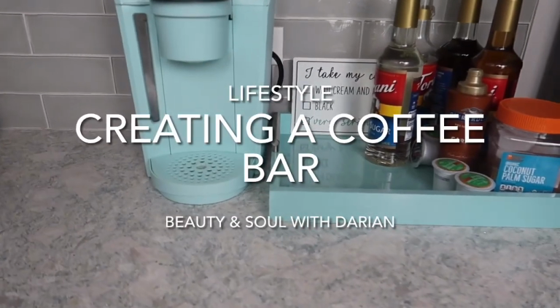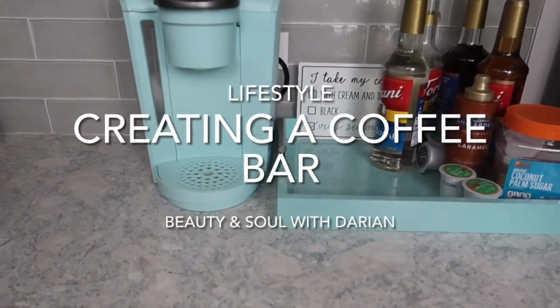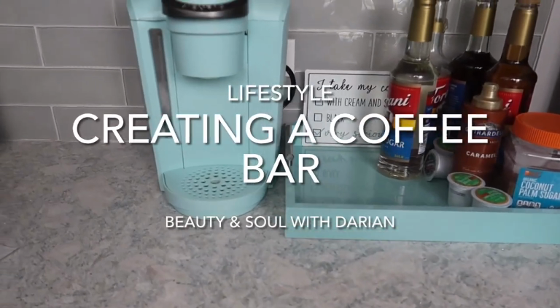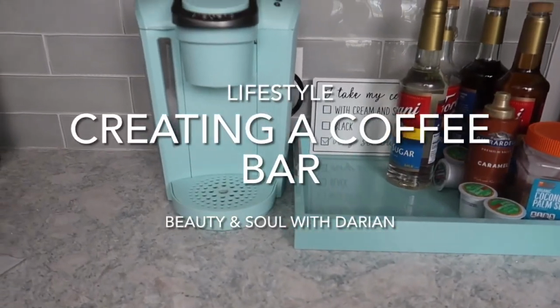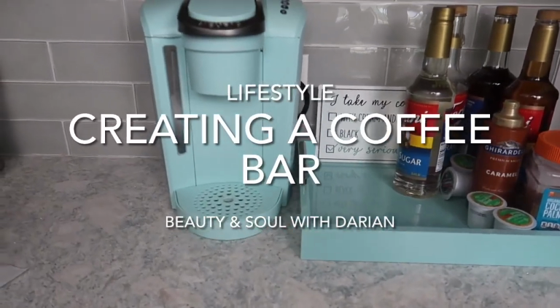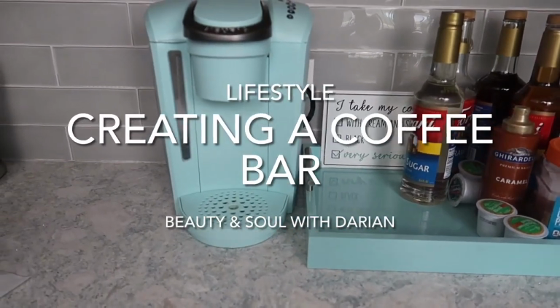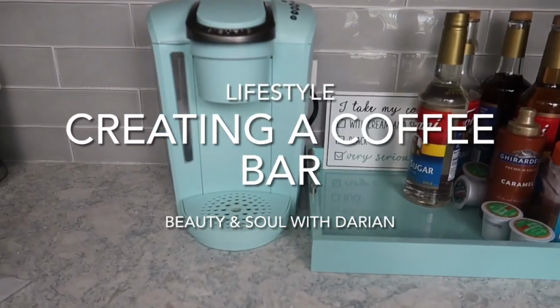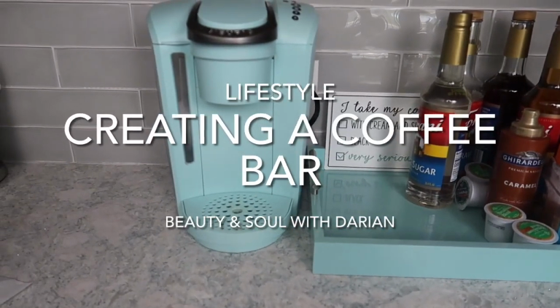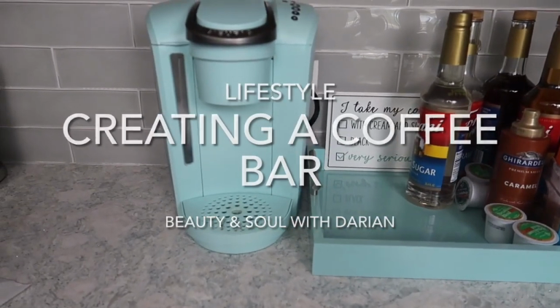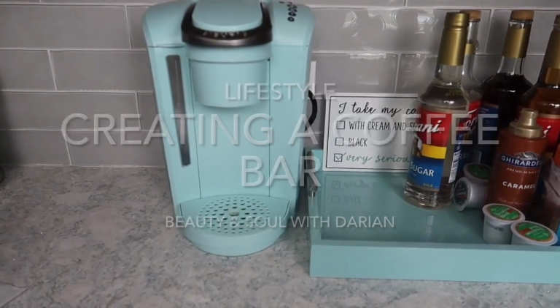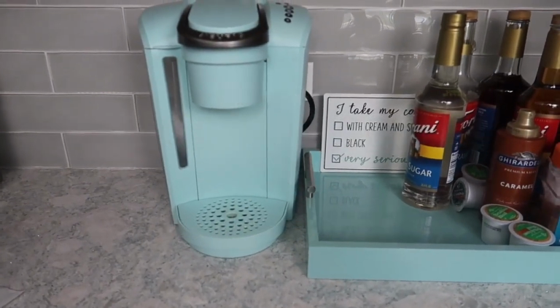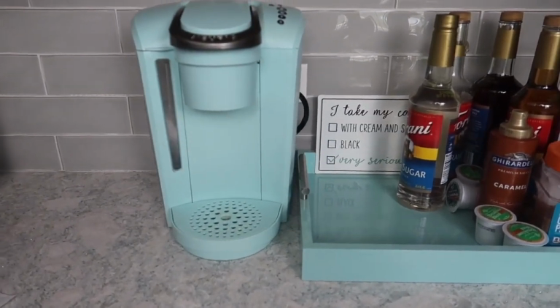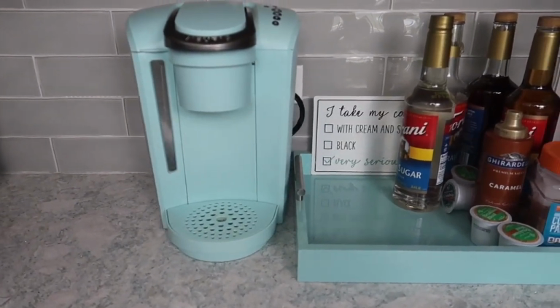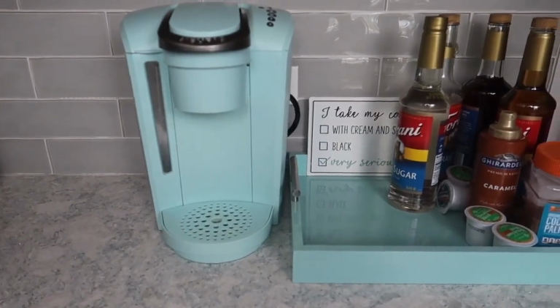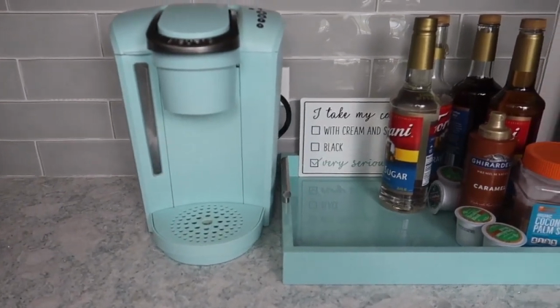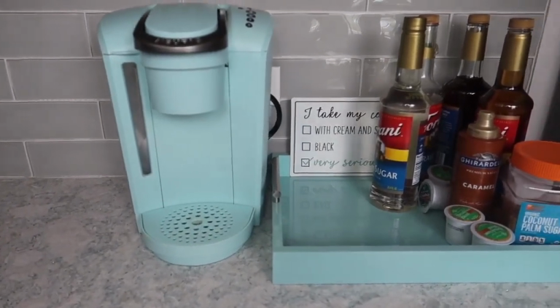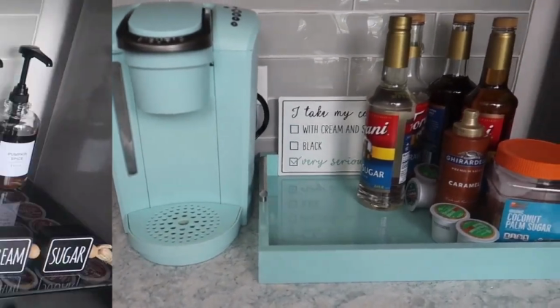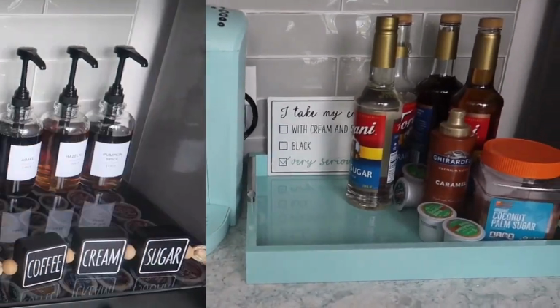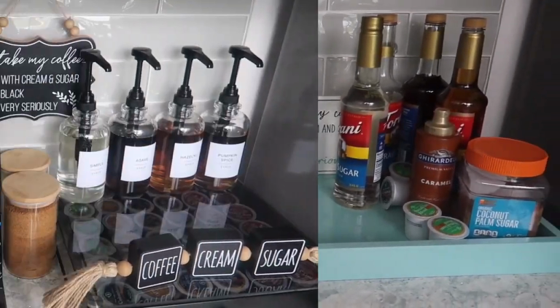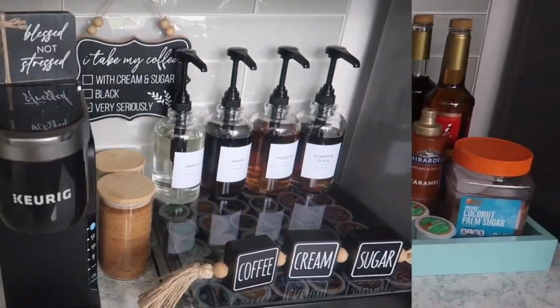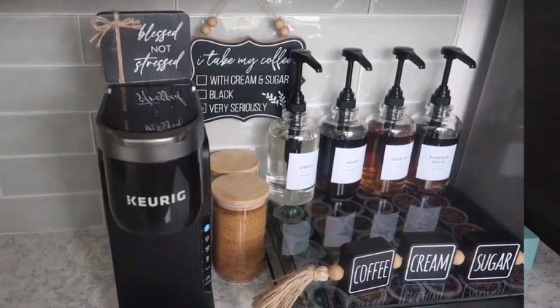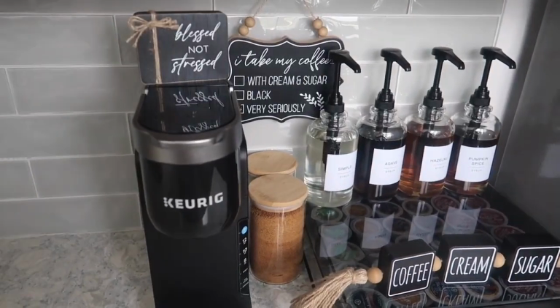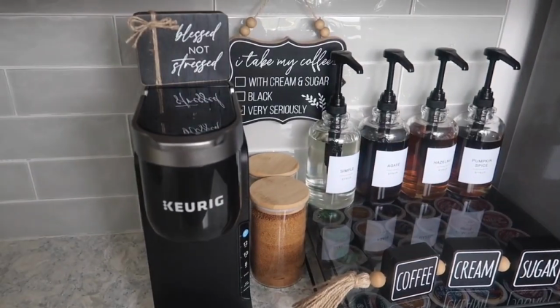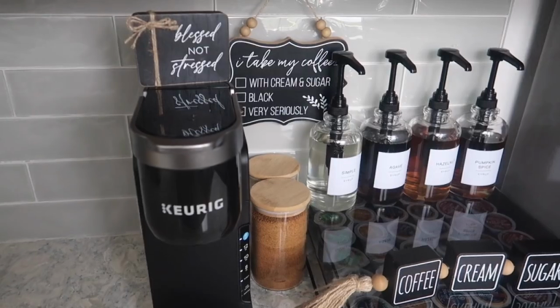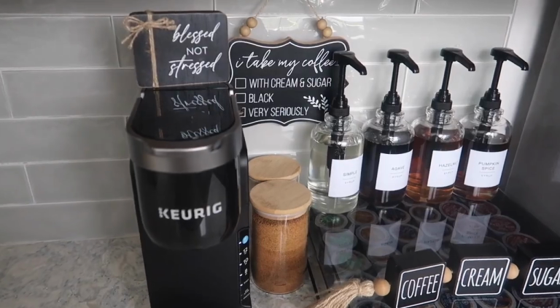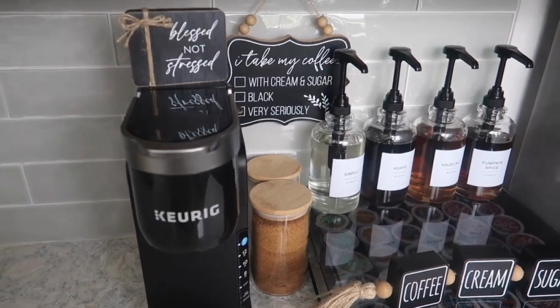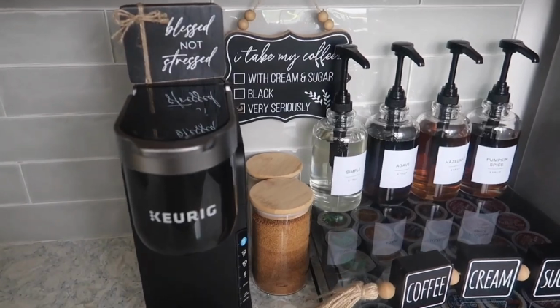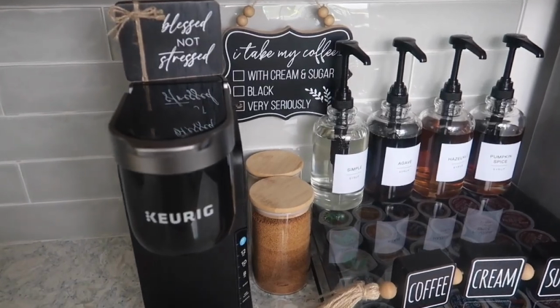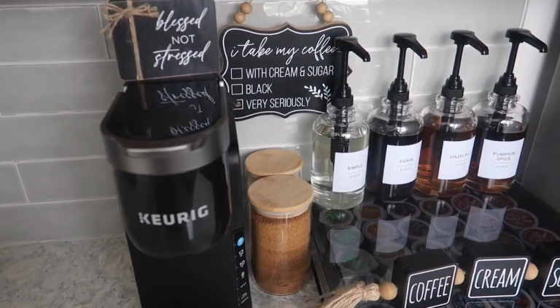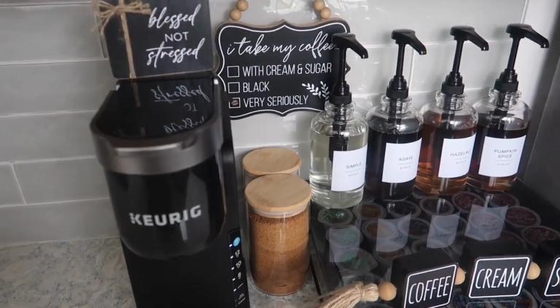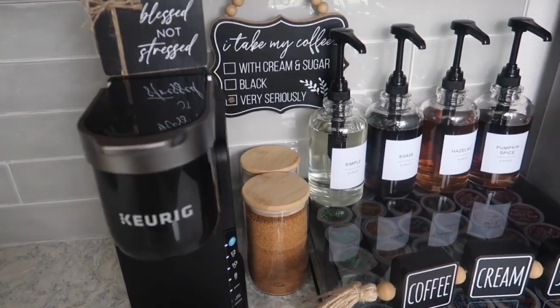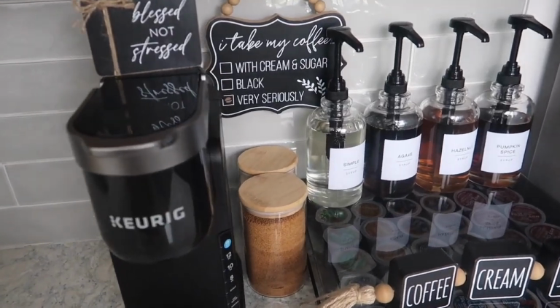Hi guys, watch me take this coffee area from this to this in a matter of minutes.